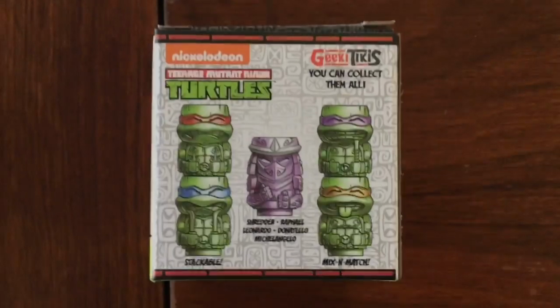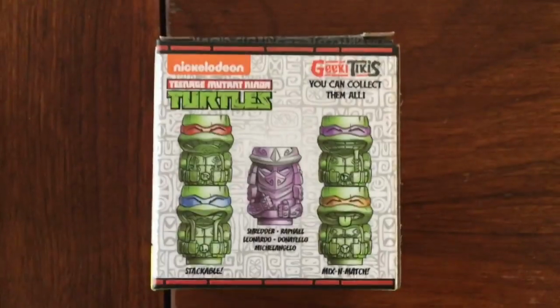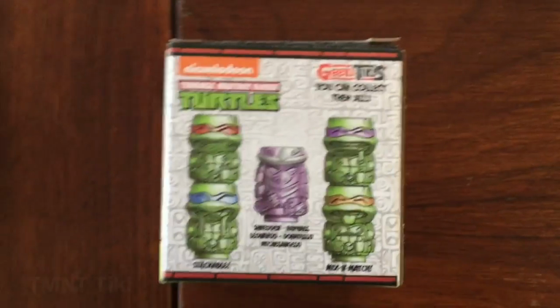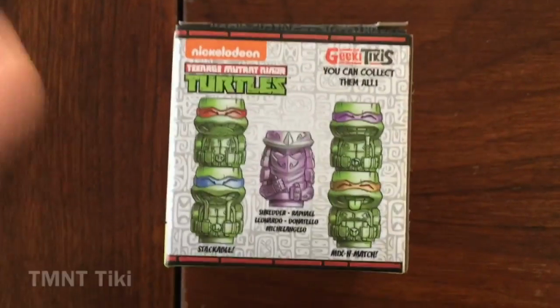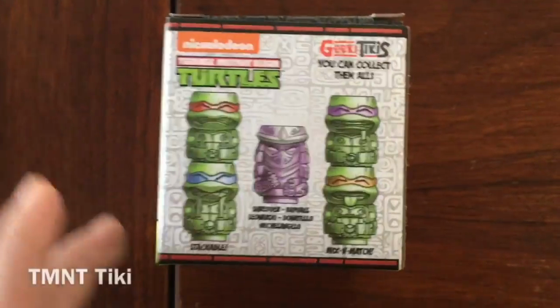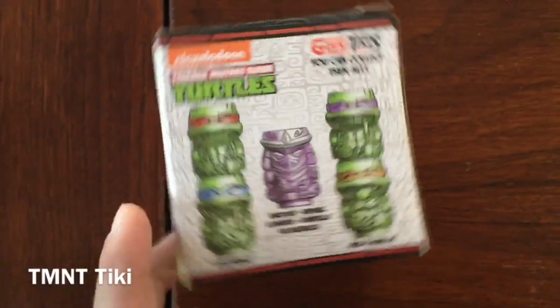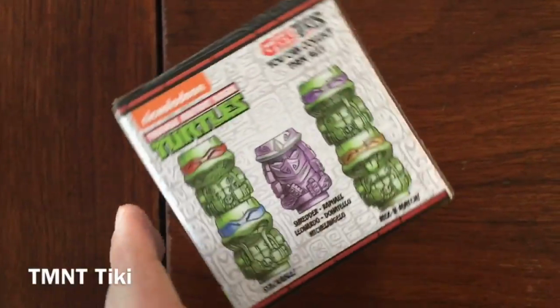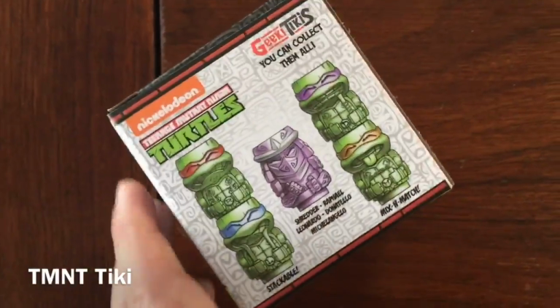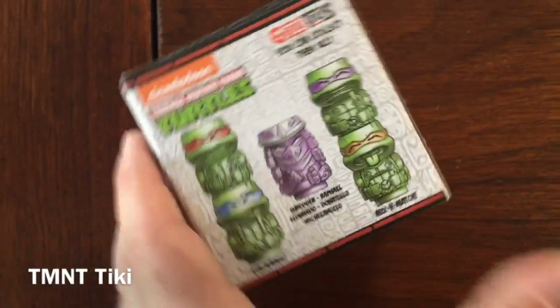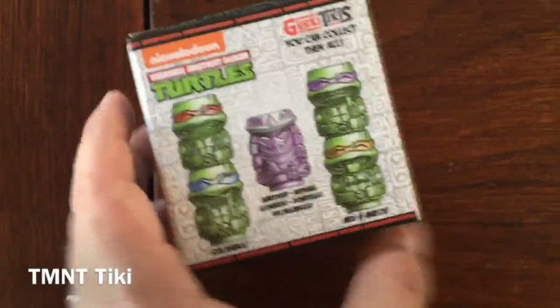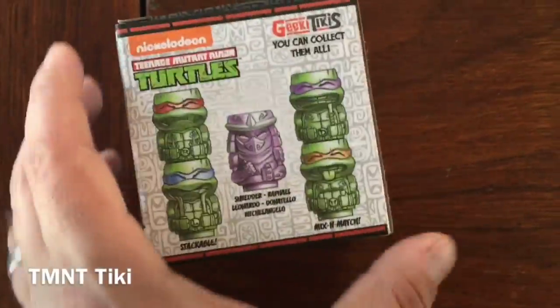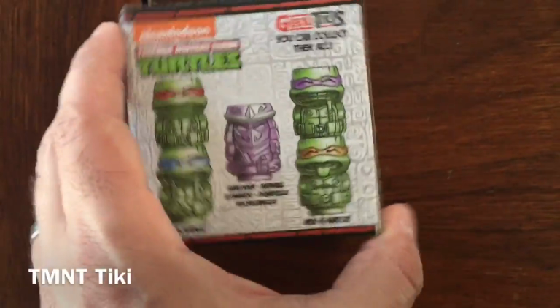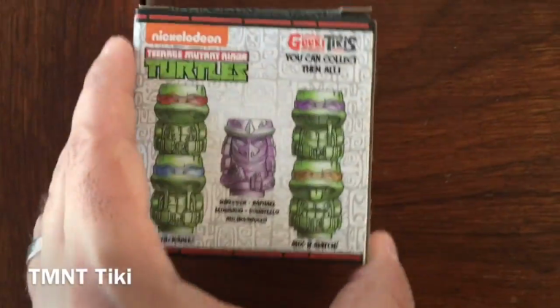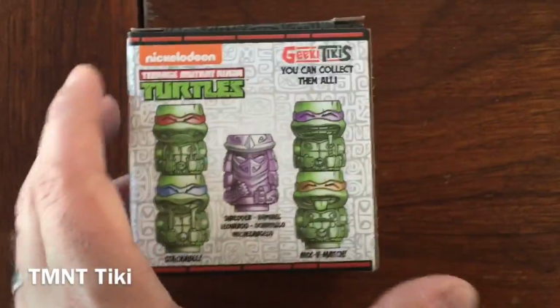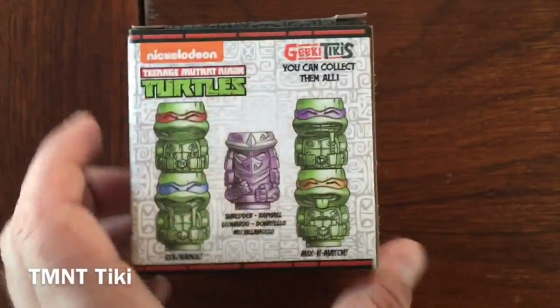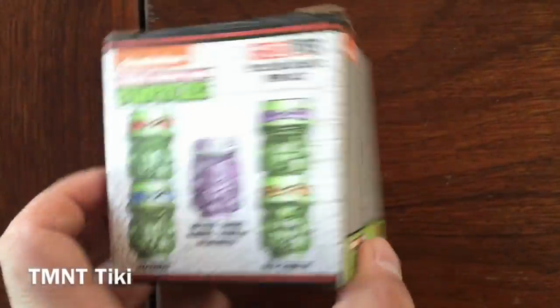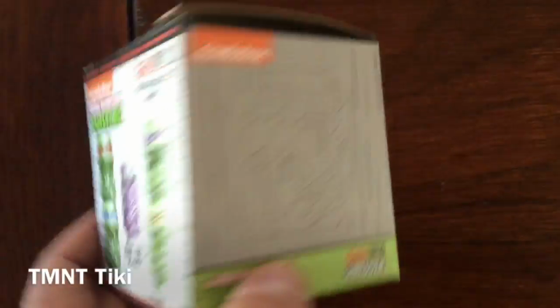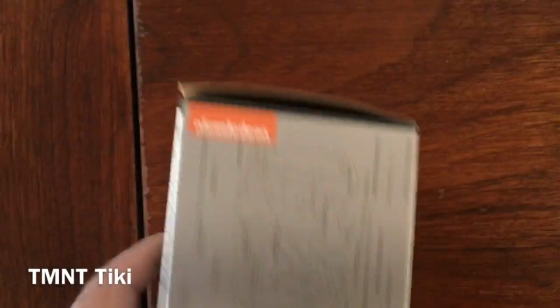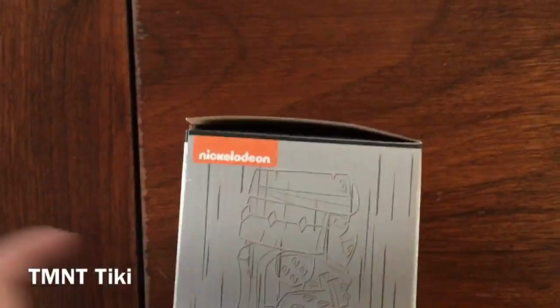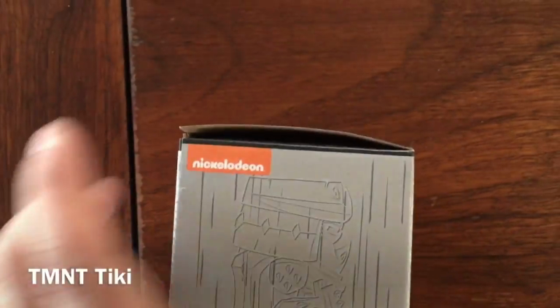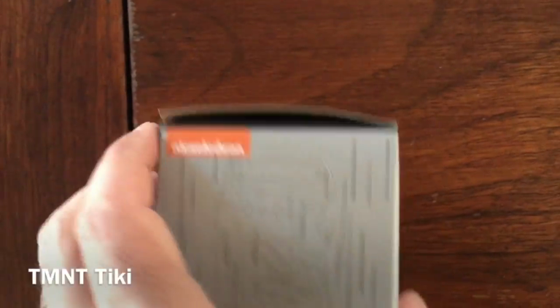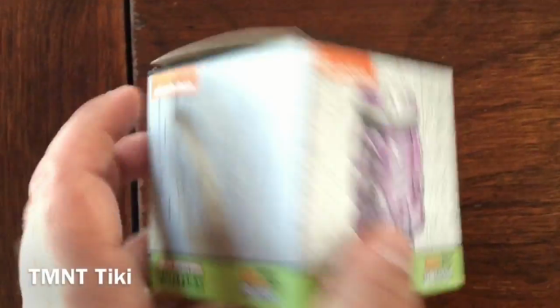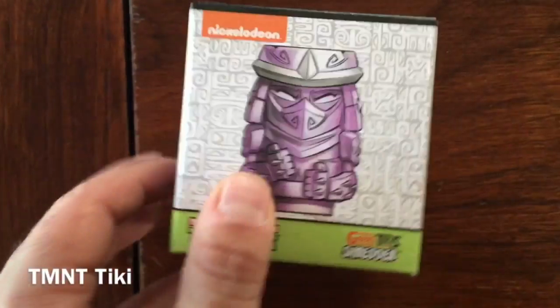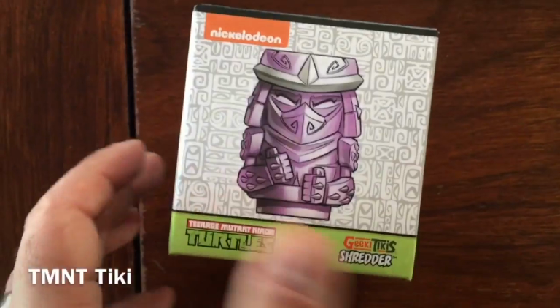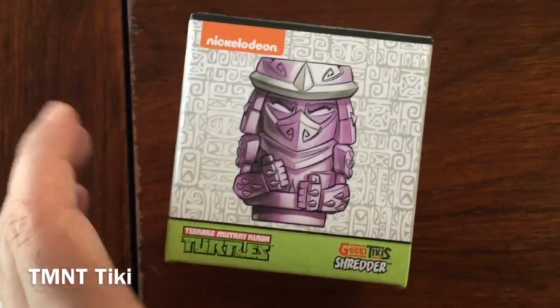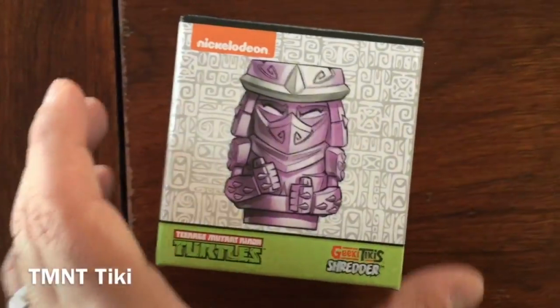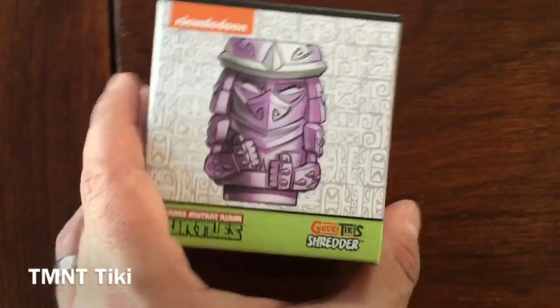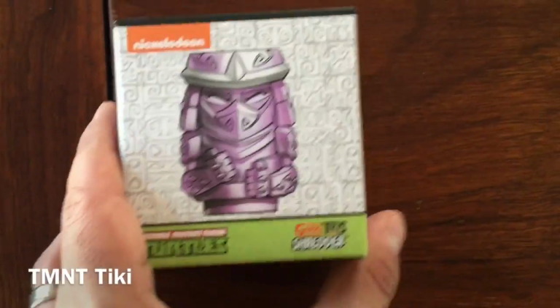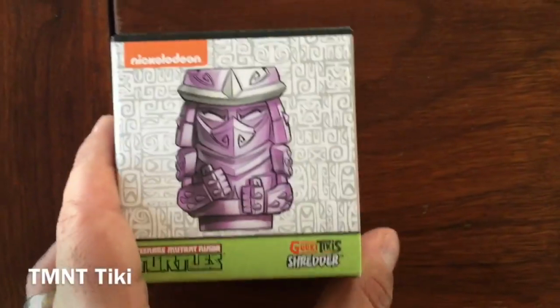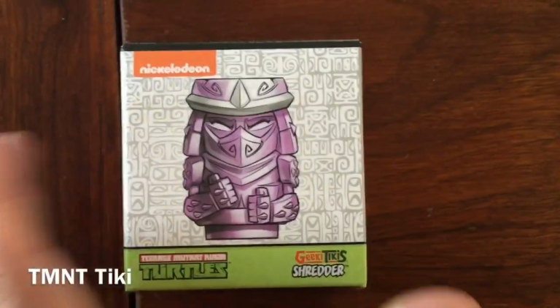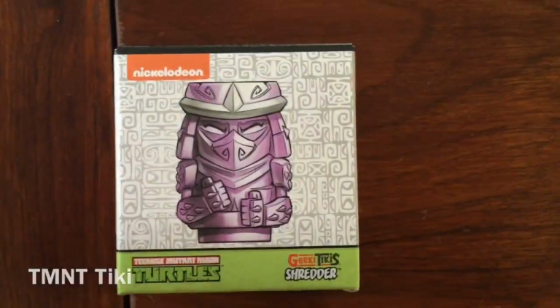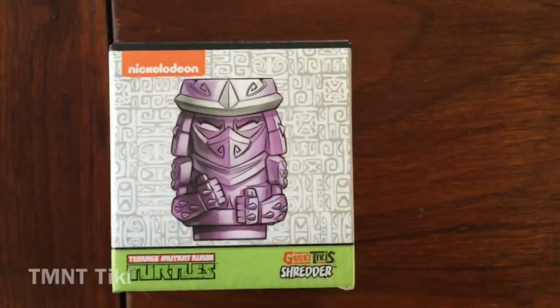Here we have the Teenage Mutant Ninja Turtles Tiki. This one is Shredder.